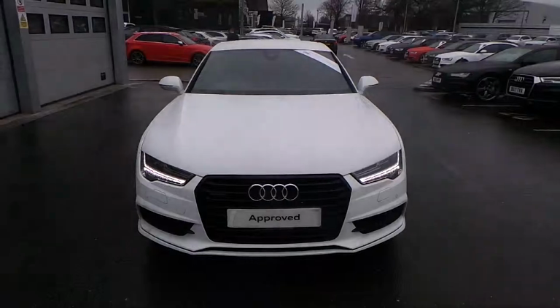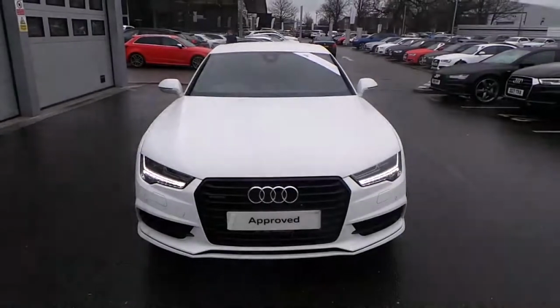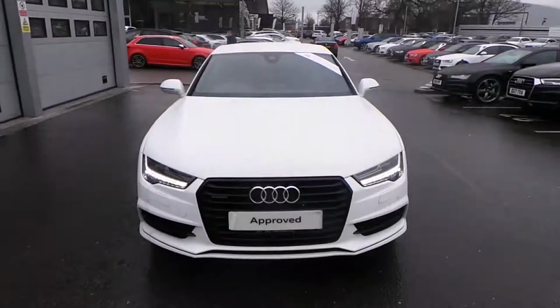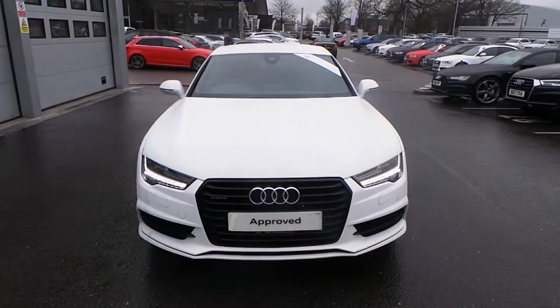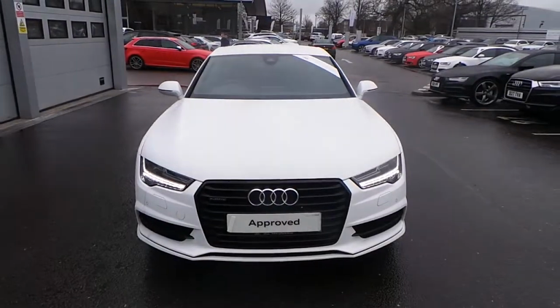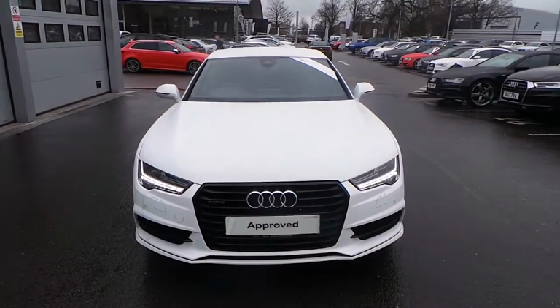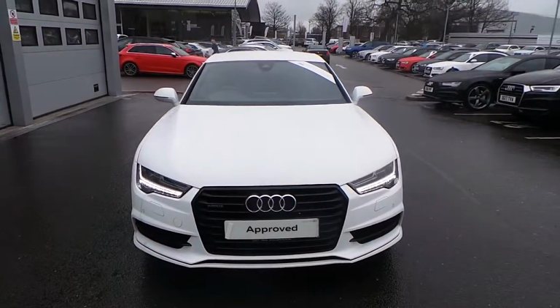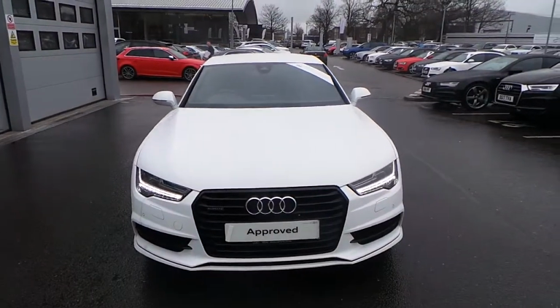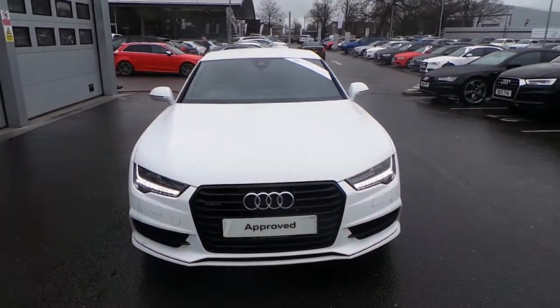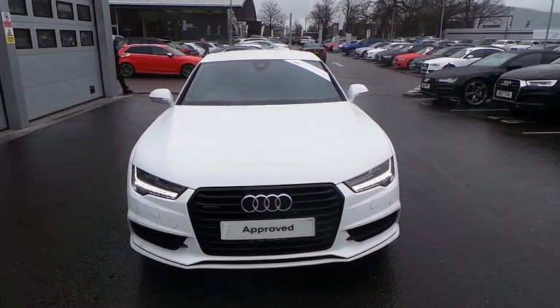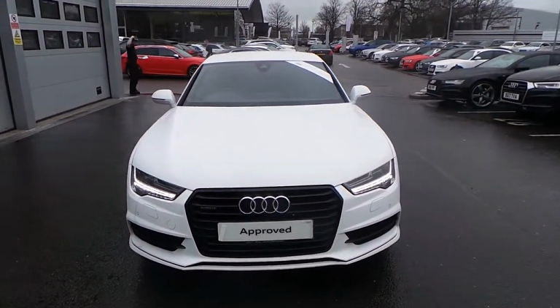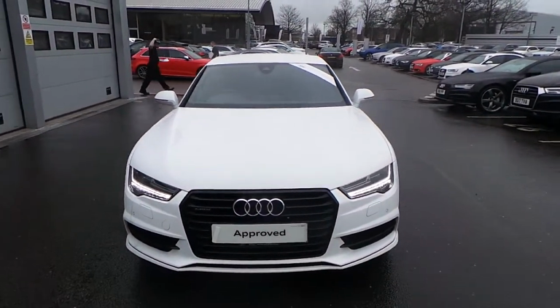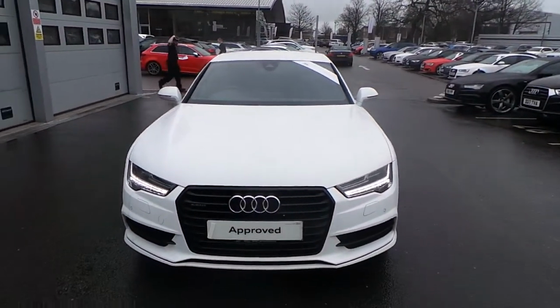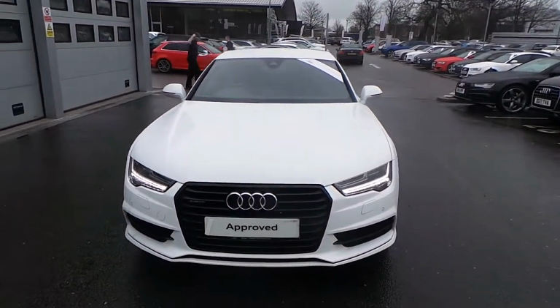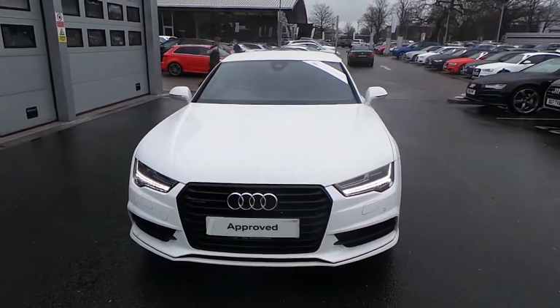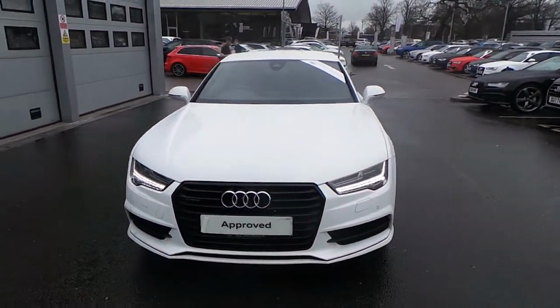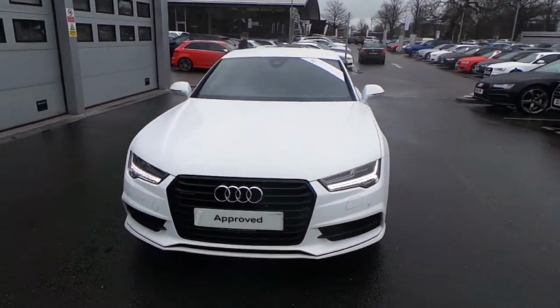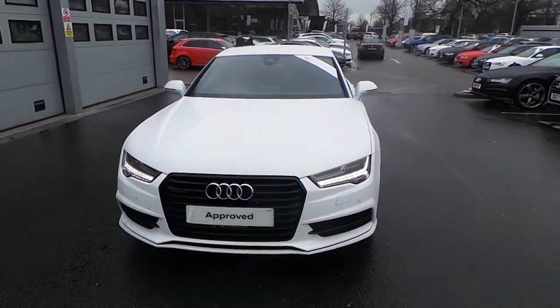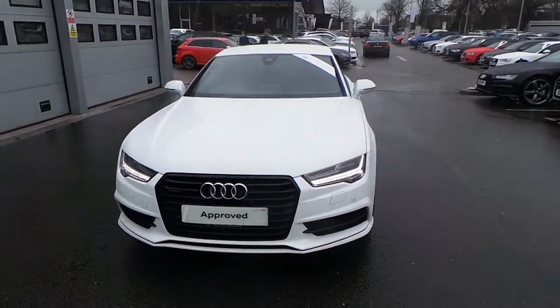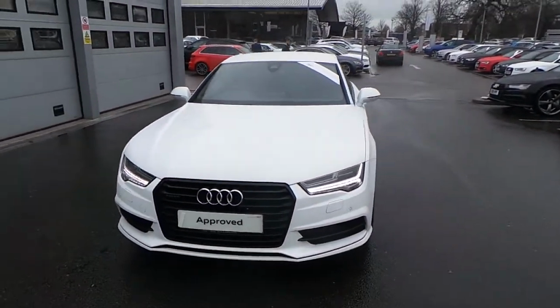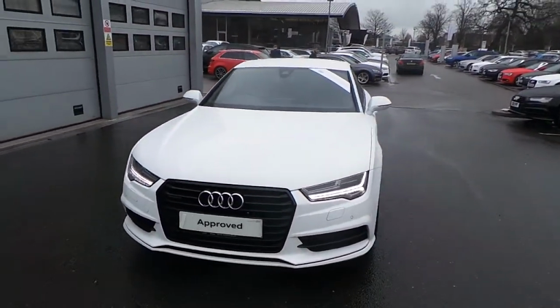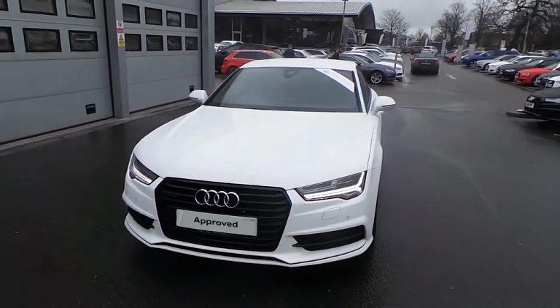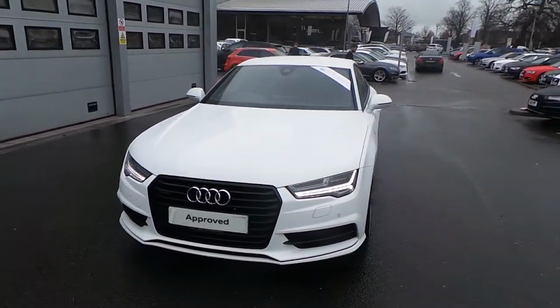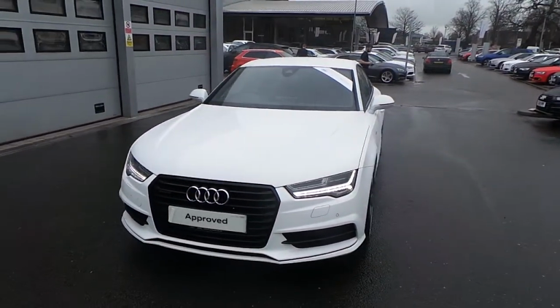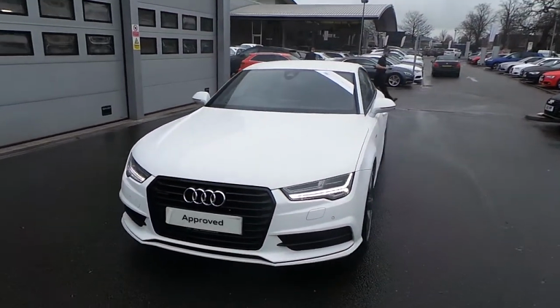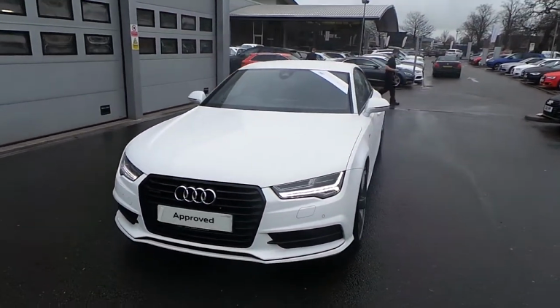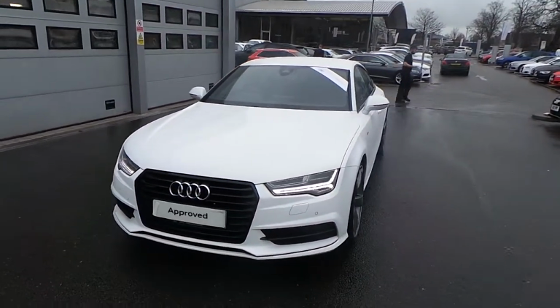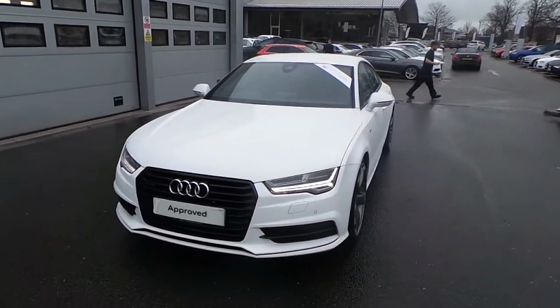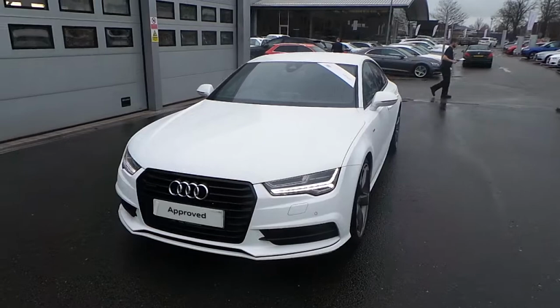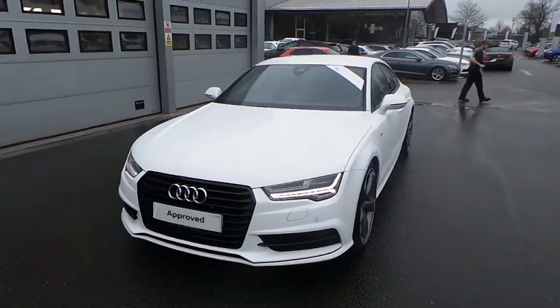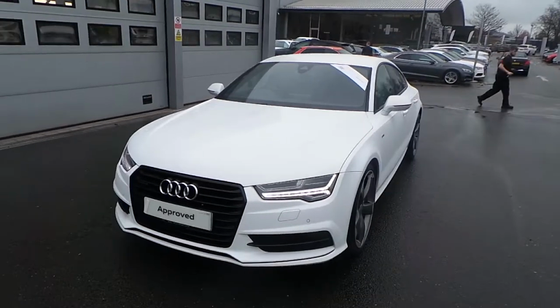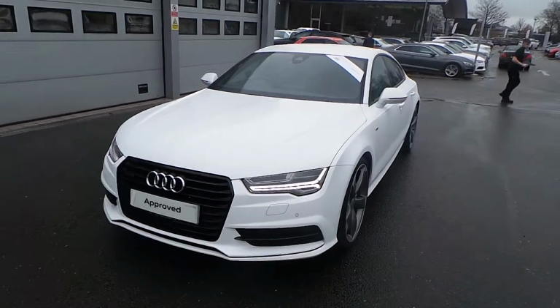Hello, welcome to Crew Audi. Today we have the Audi A7 Sportback 3.0 TDI Quattro V6.